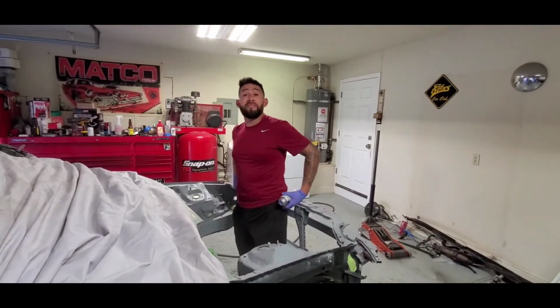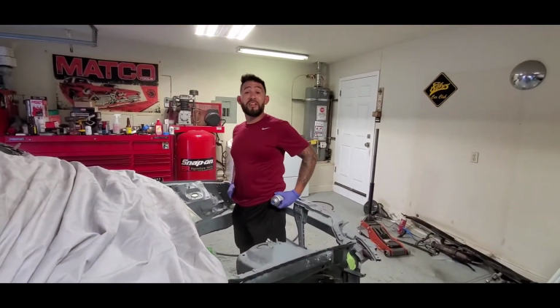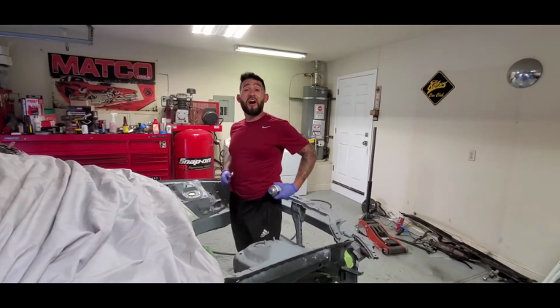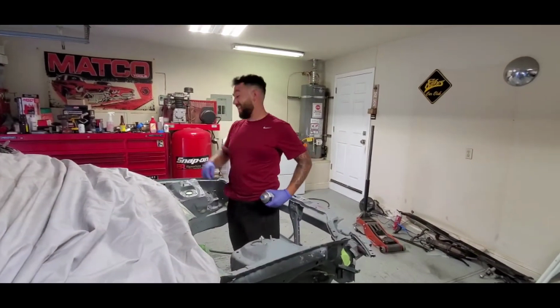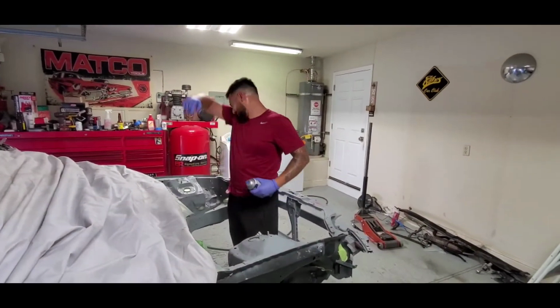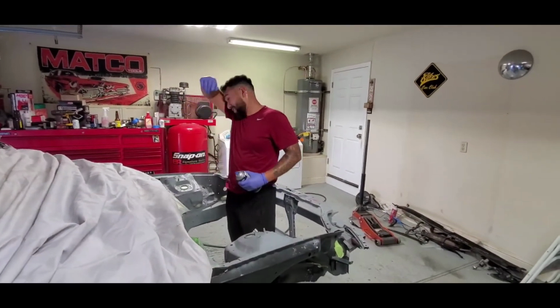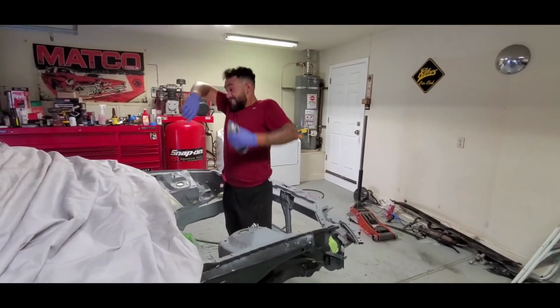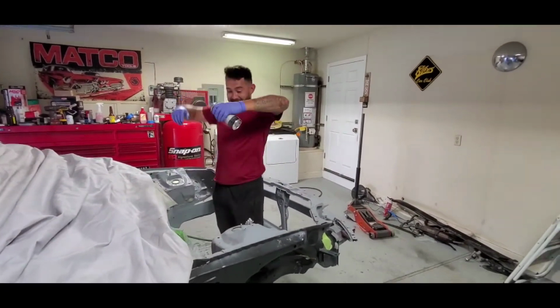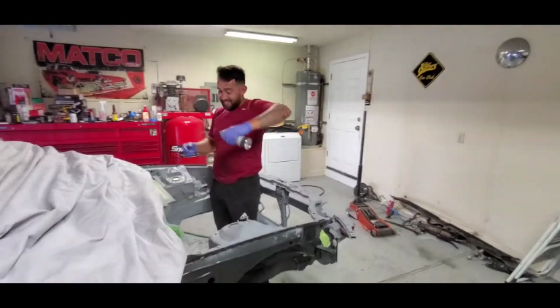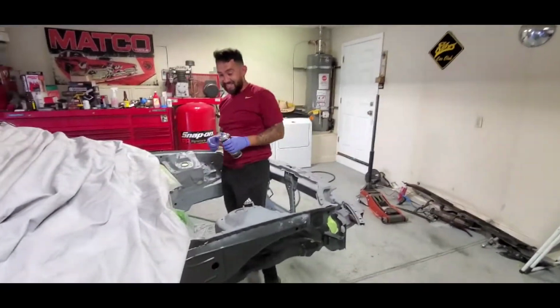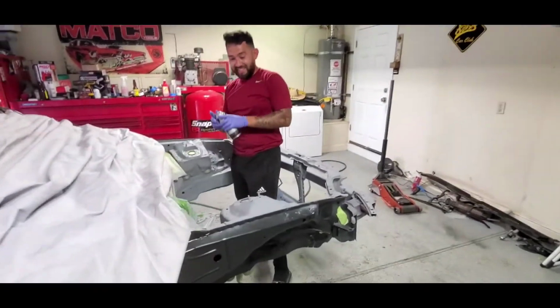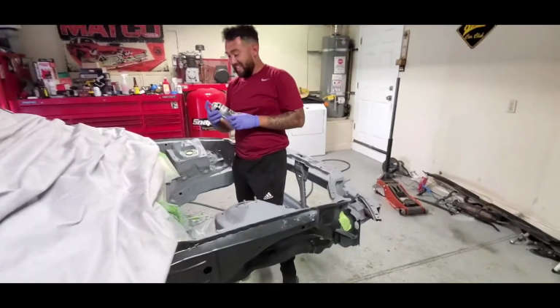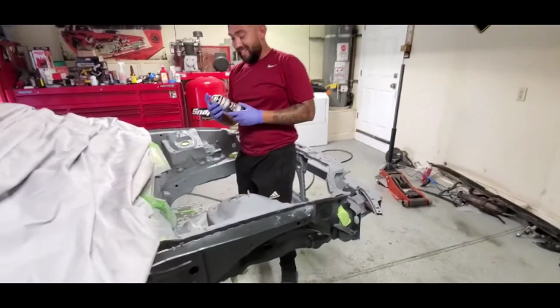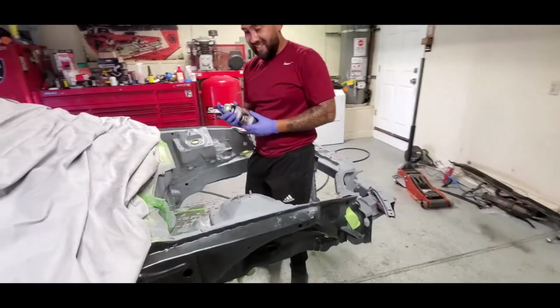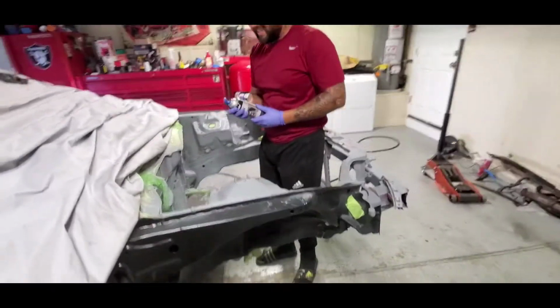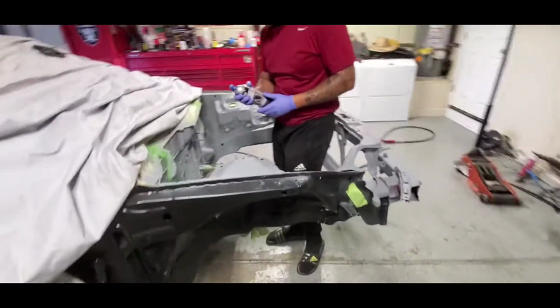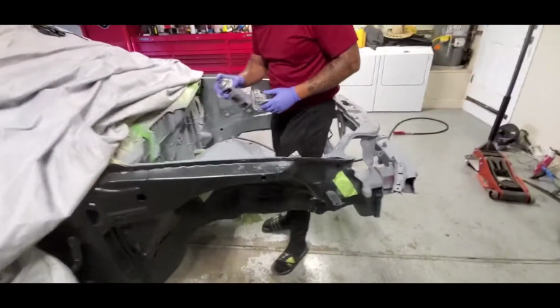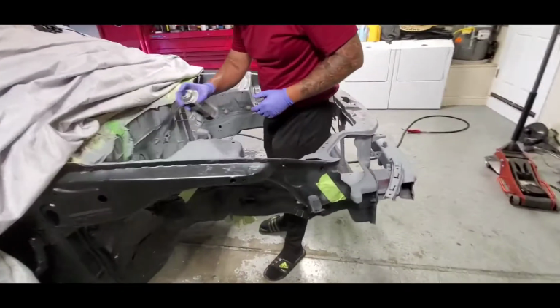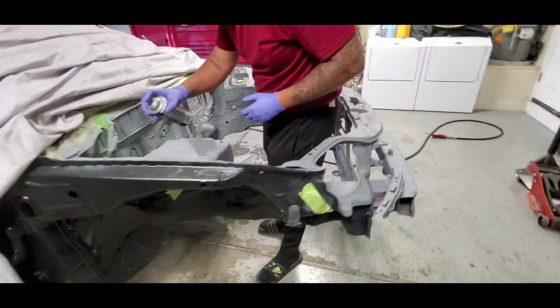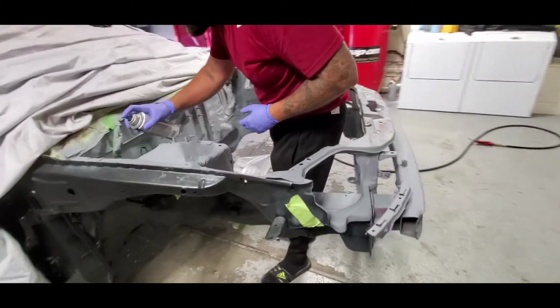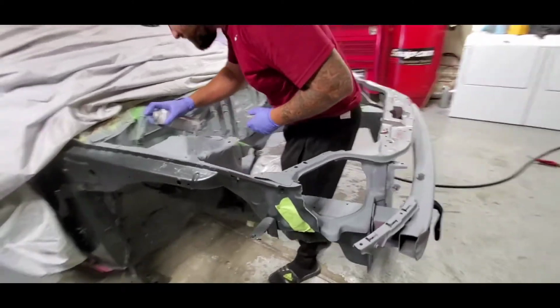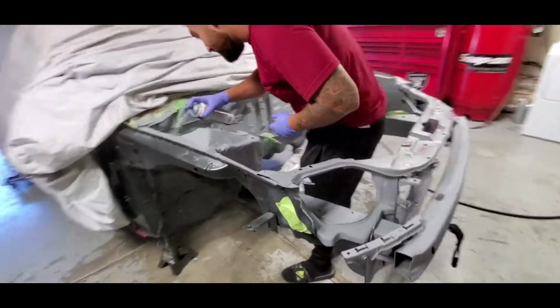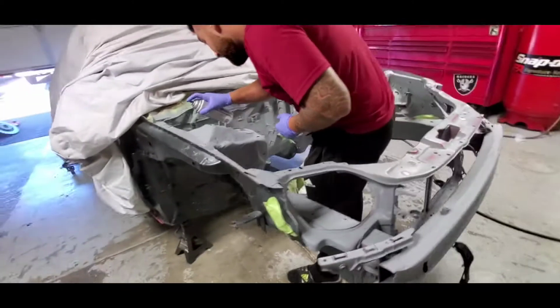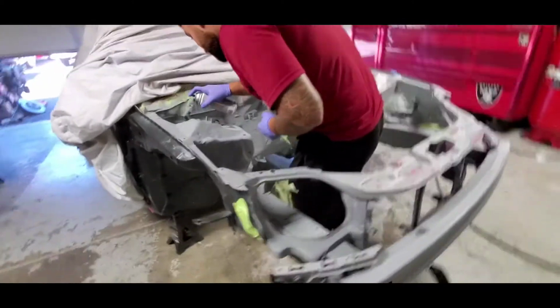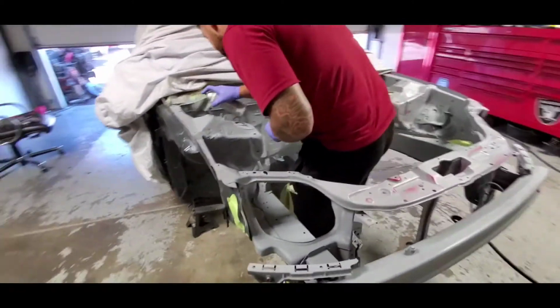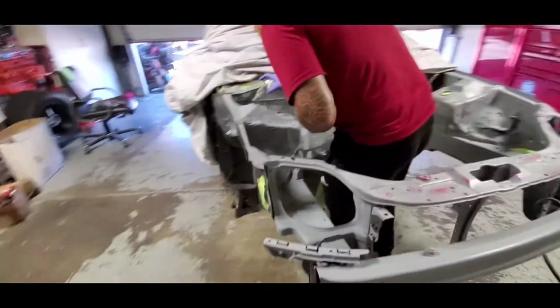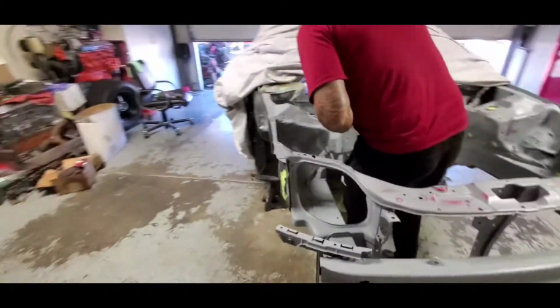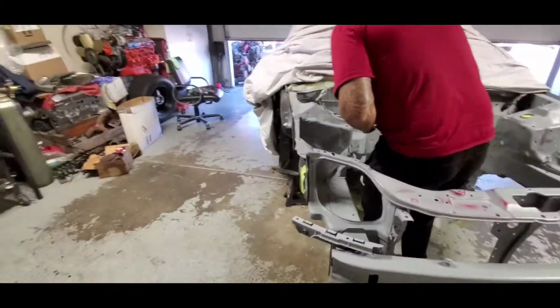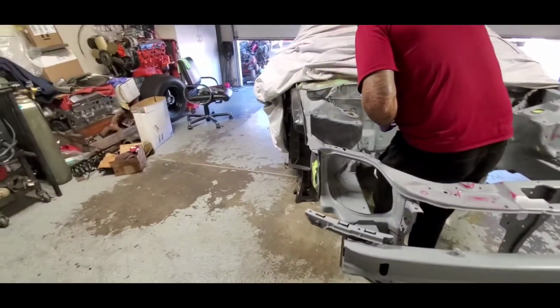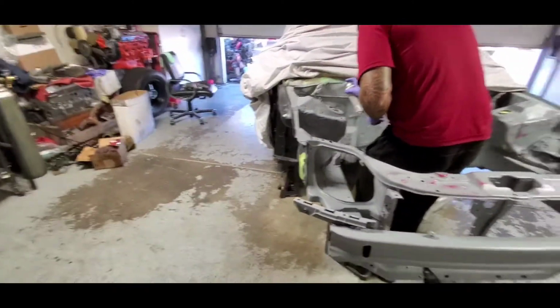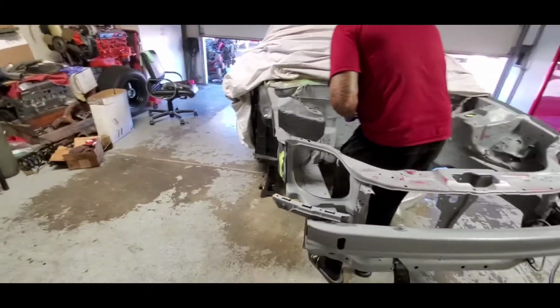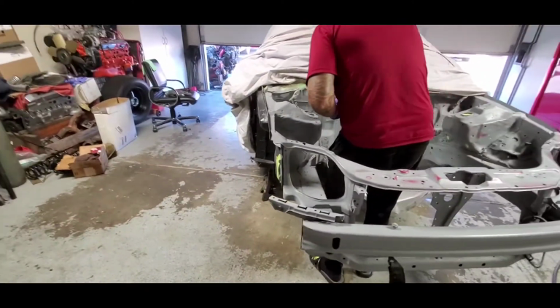Get in there bro. It's hot today — it's 103 degrees out right now guys. I know it's supposed to be cold when you paint, but it's just primer.